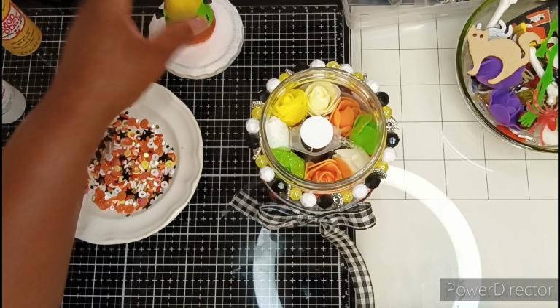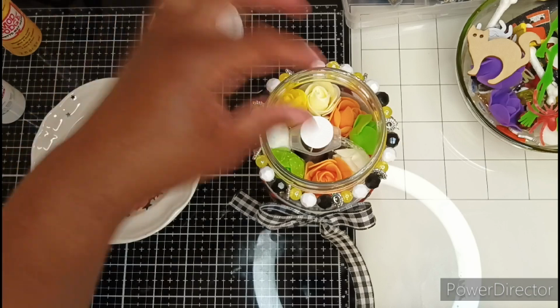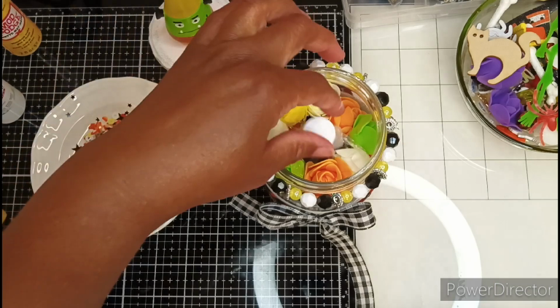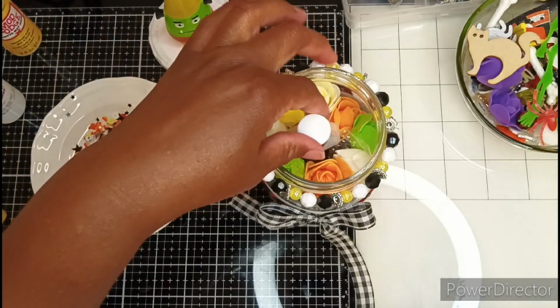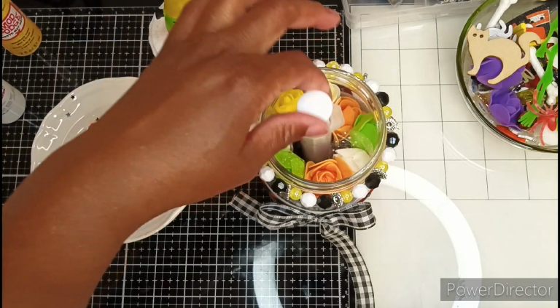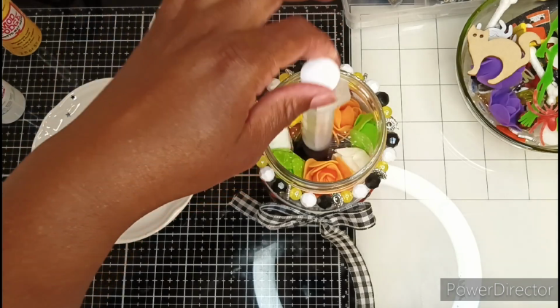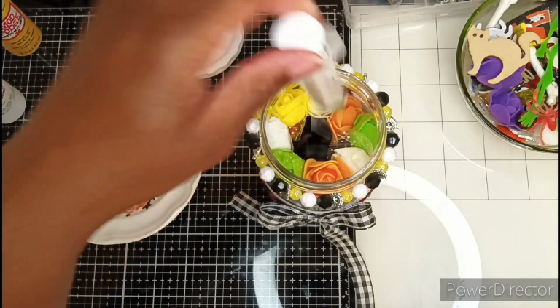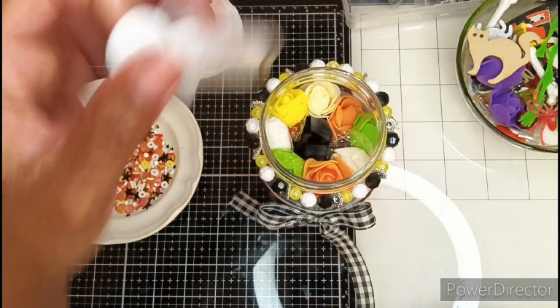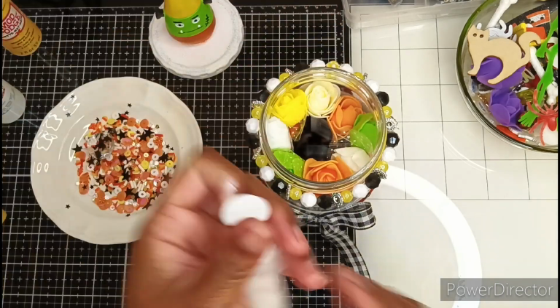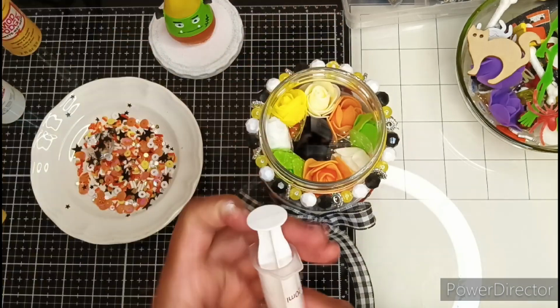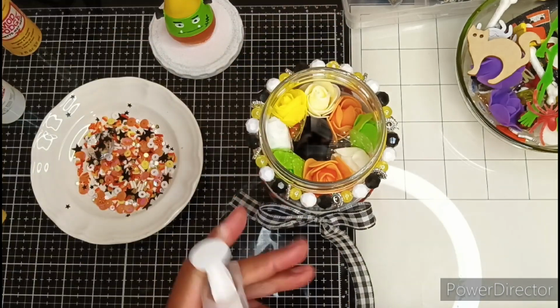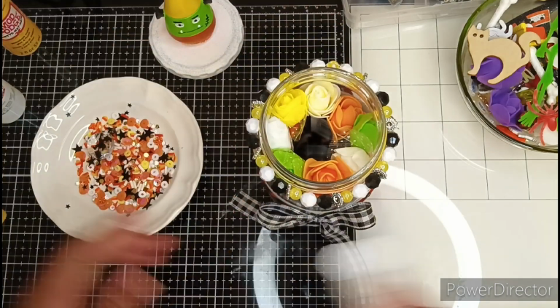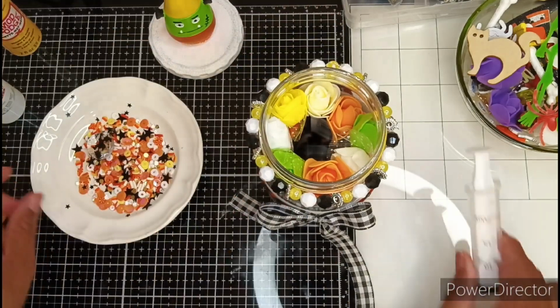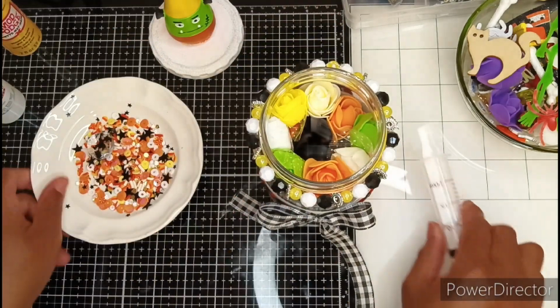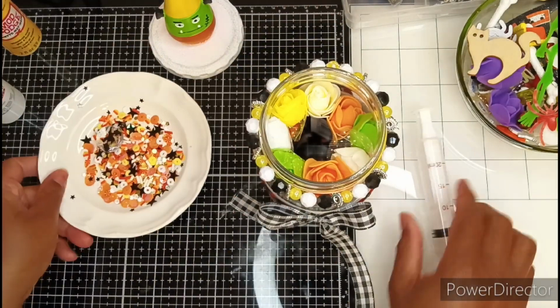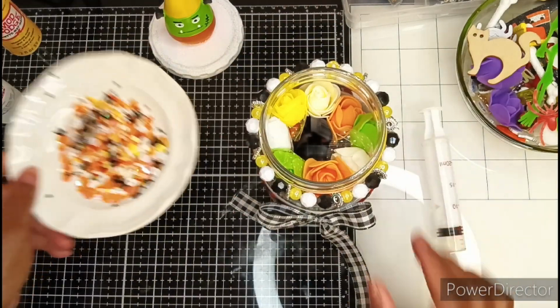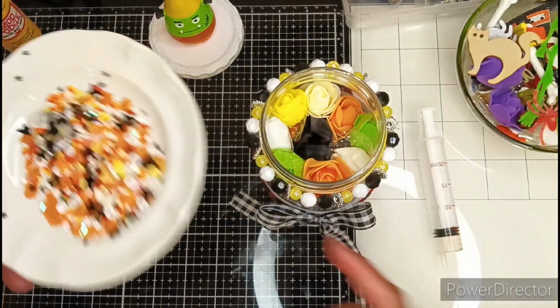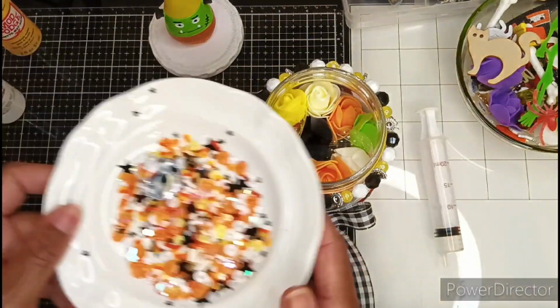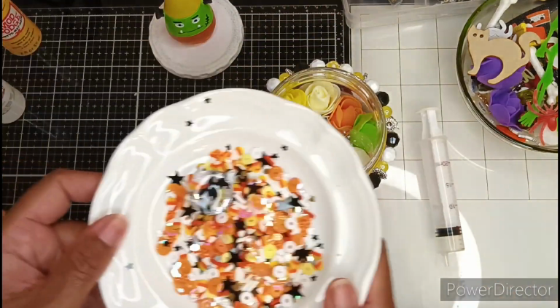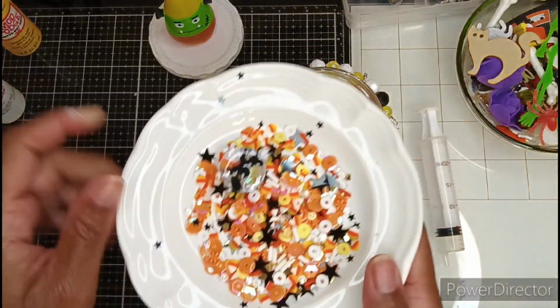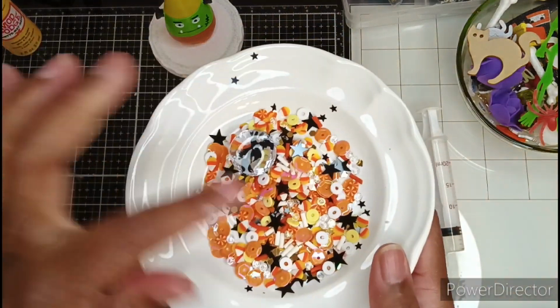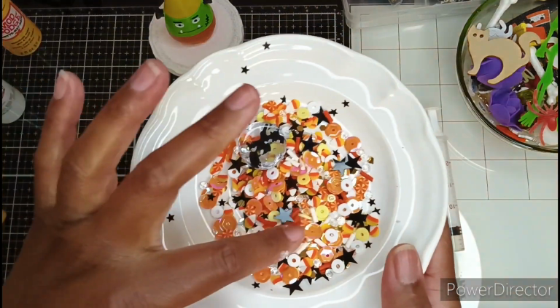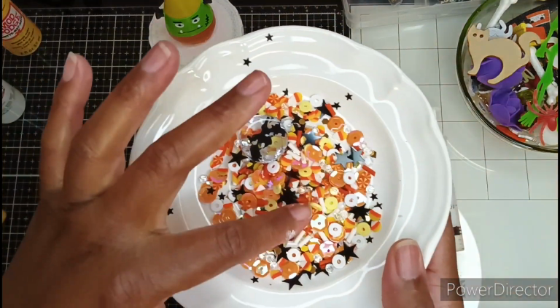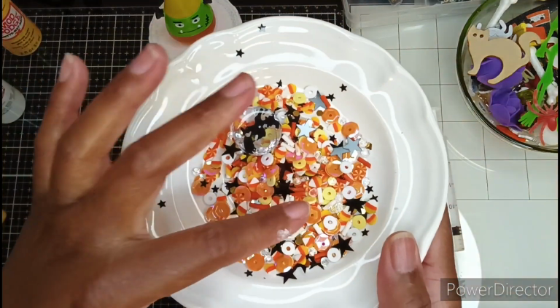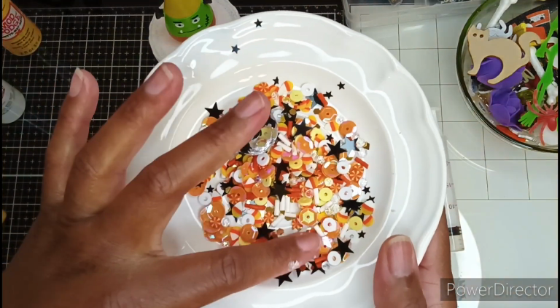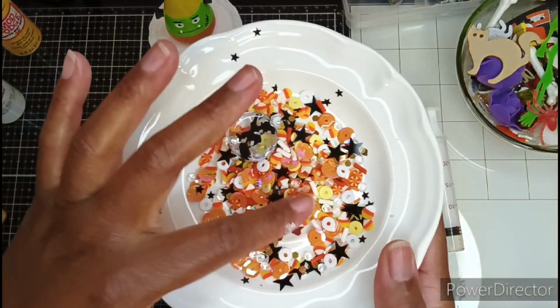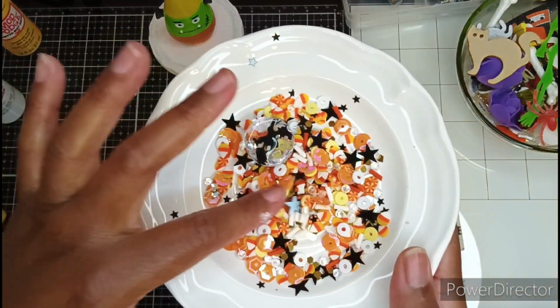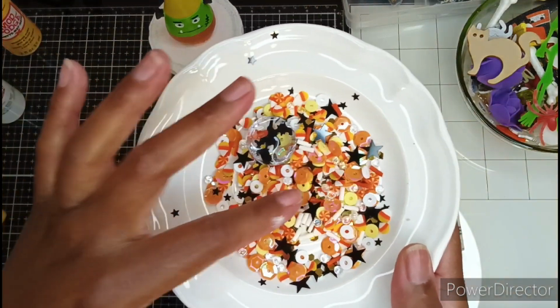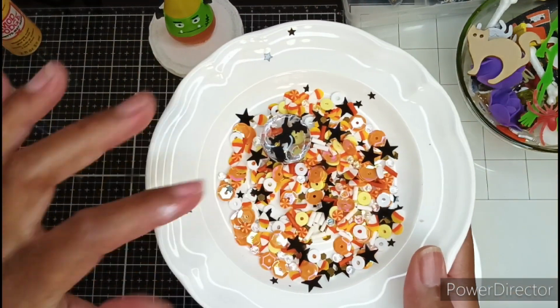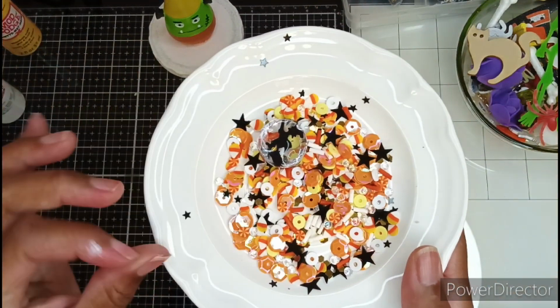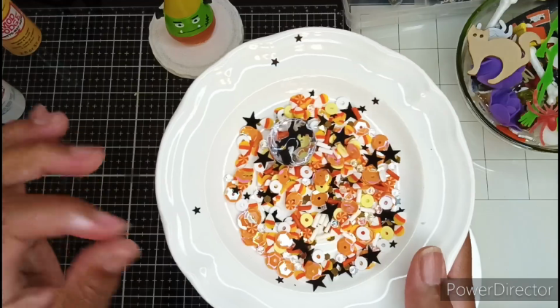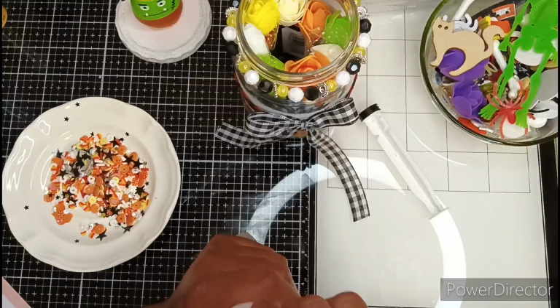I'm also going to put some sequins in this syringe. I think that fits perfectly. Let me fill up this syringe — I have already made this cute little sequins mix.